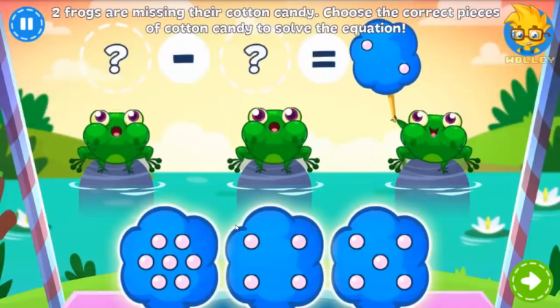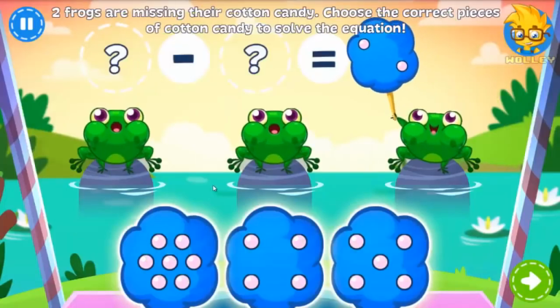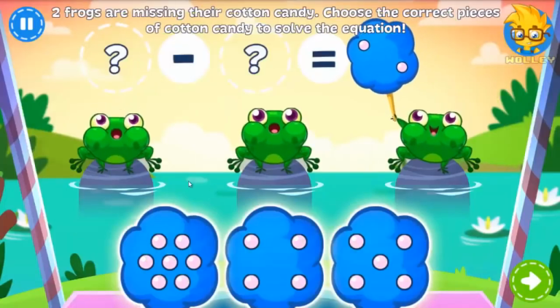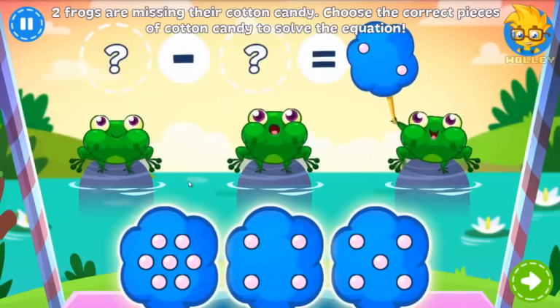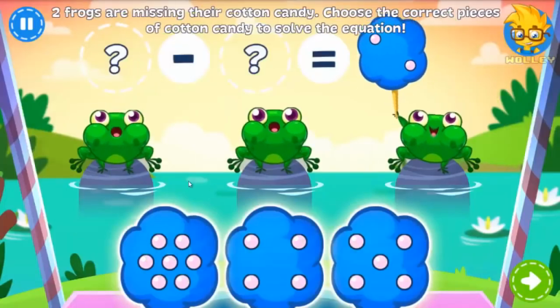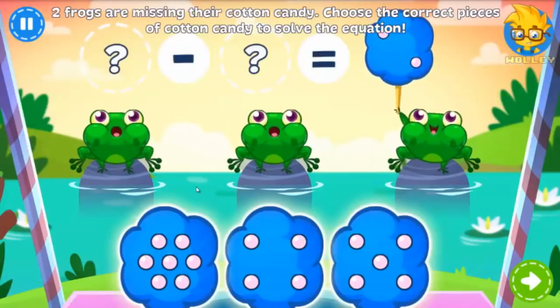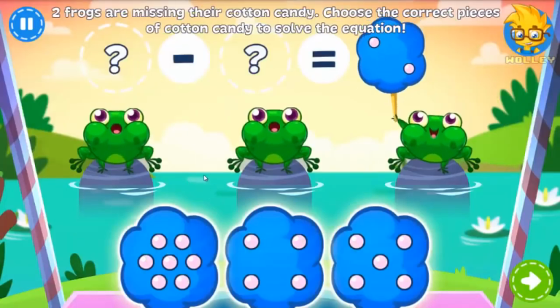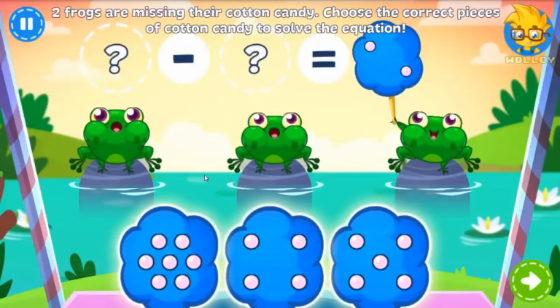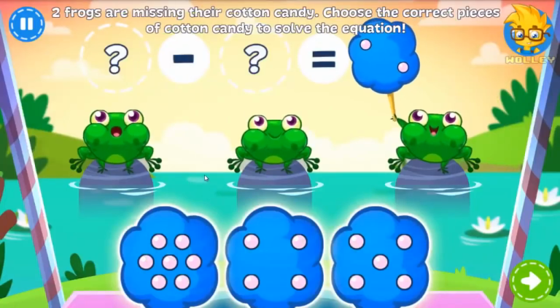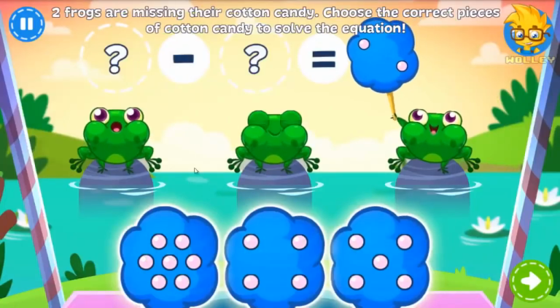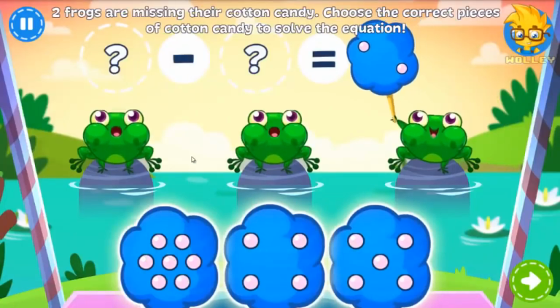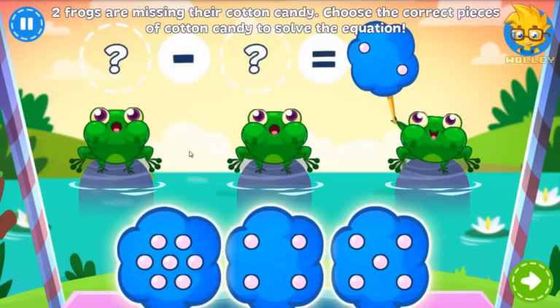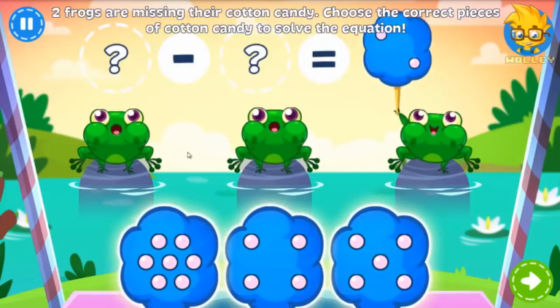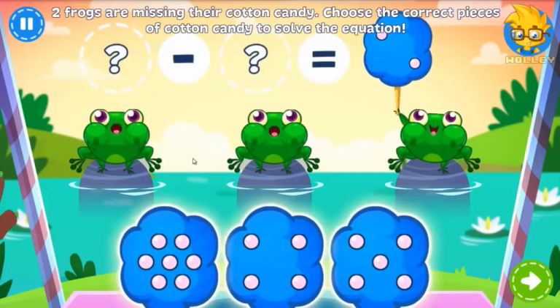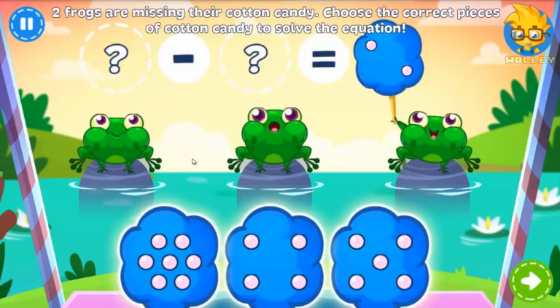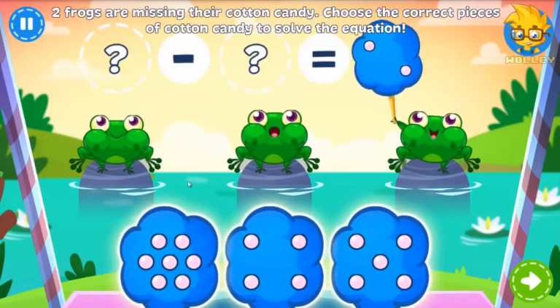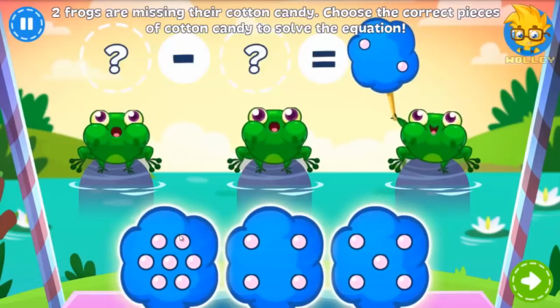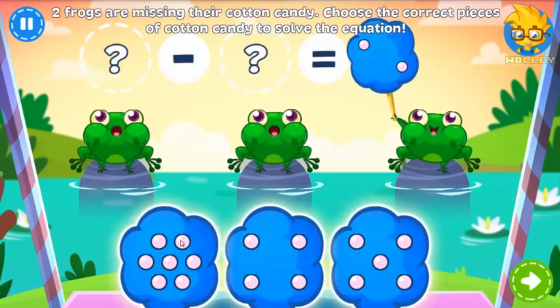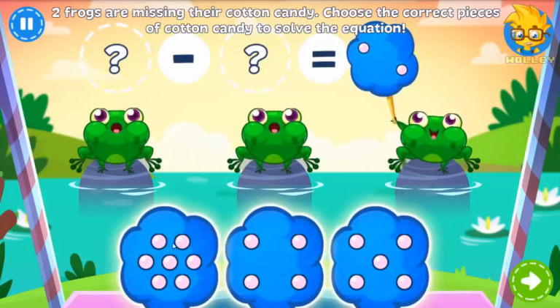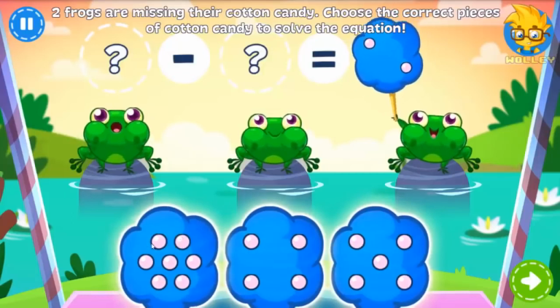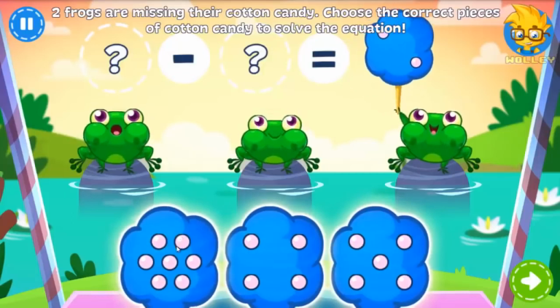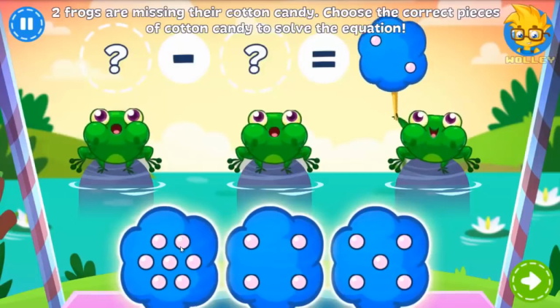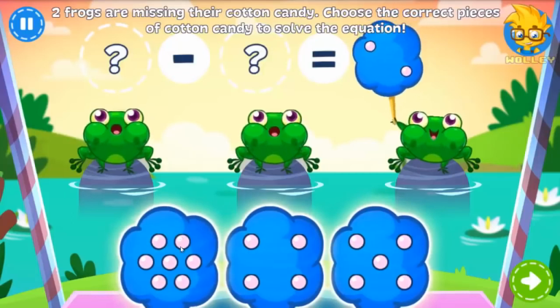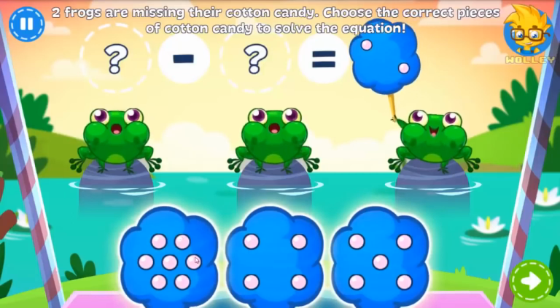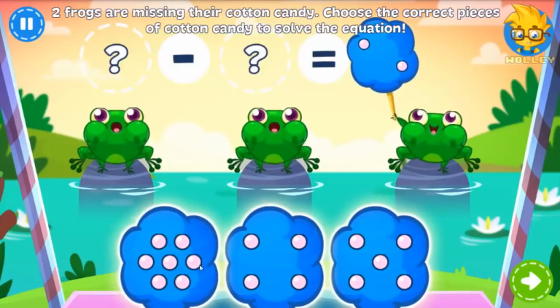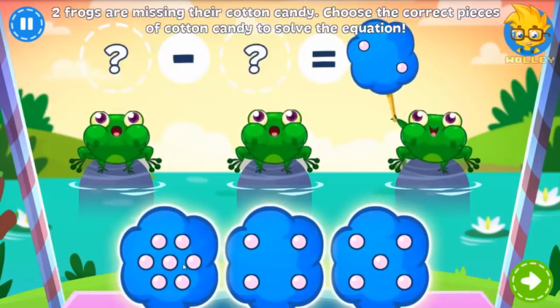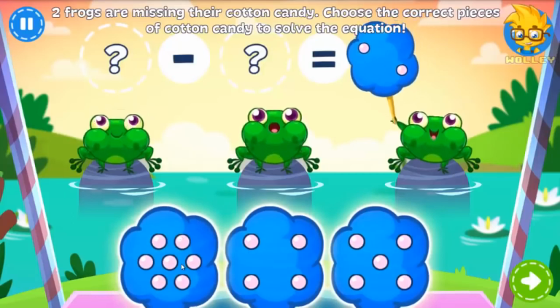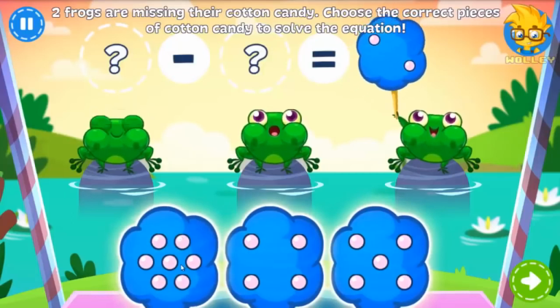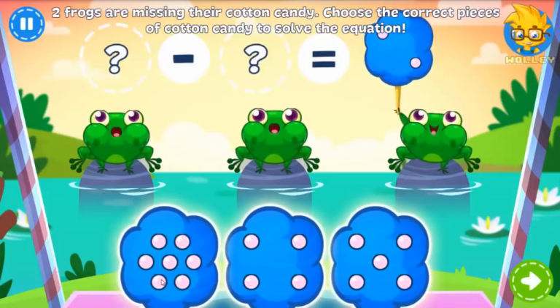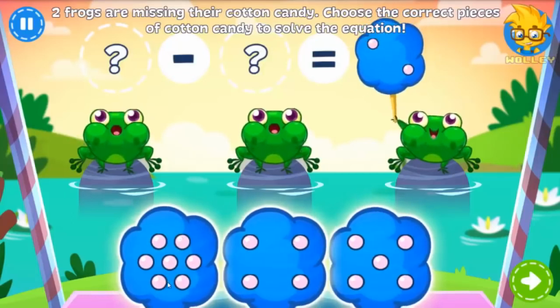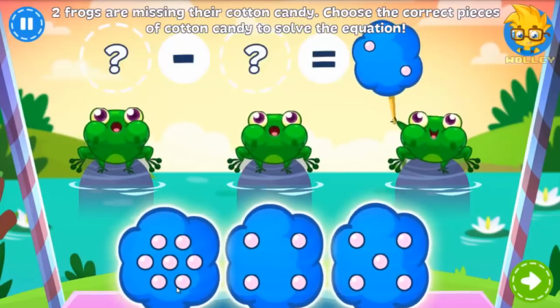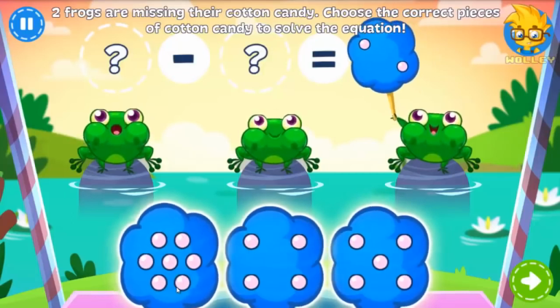Uh oh! This time two frogs are missing their cotton candy. Do the math to solve the equation and make them hoppy.